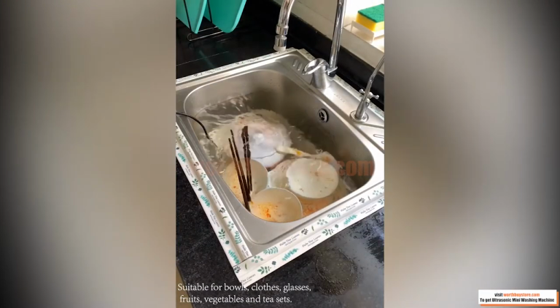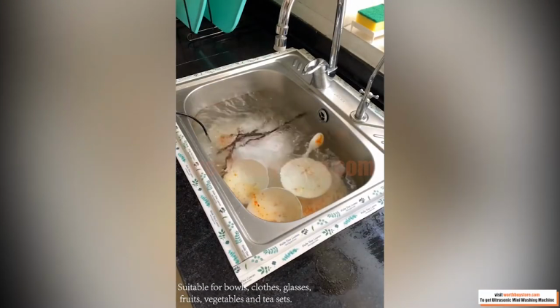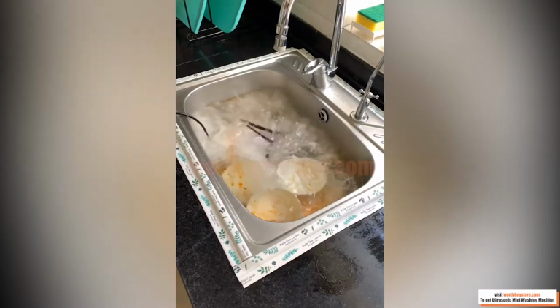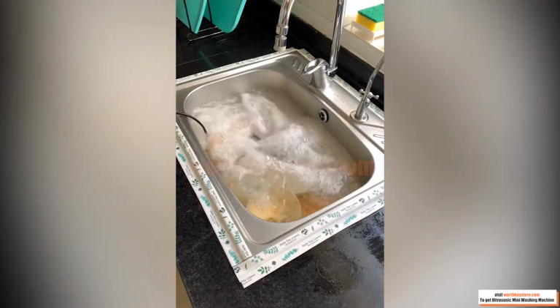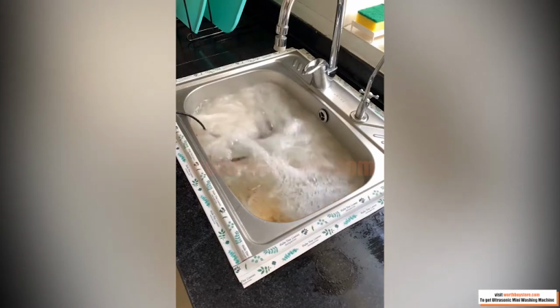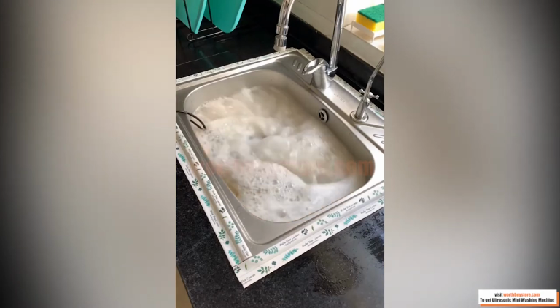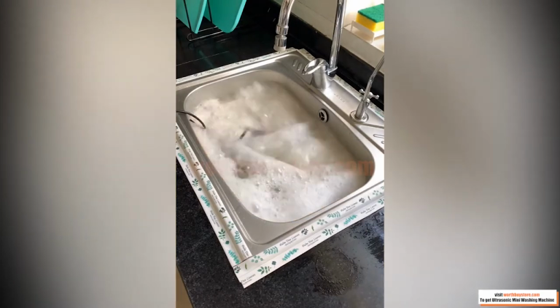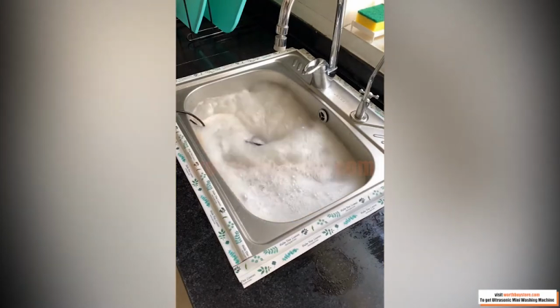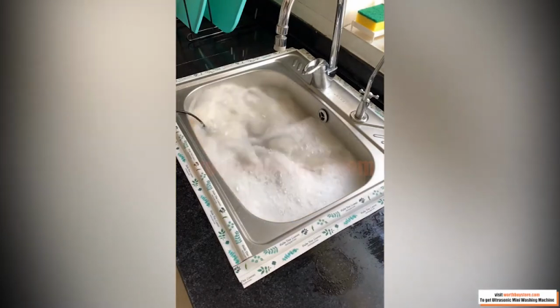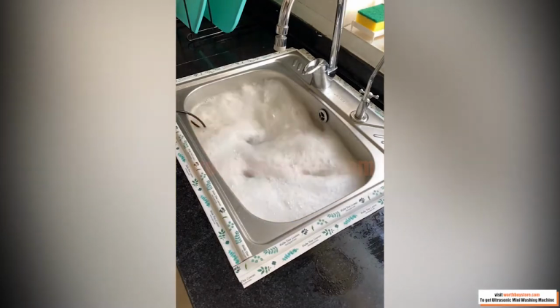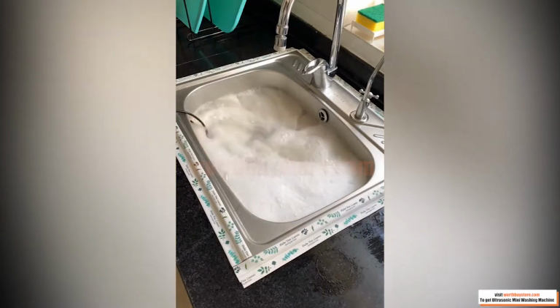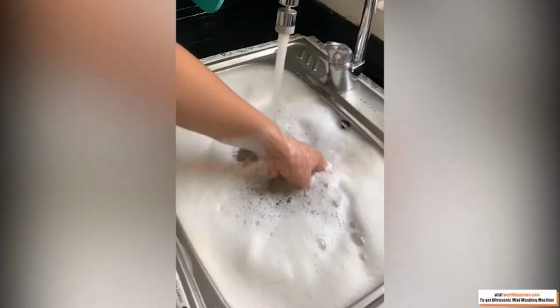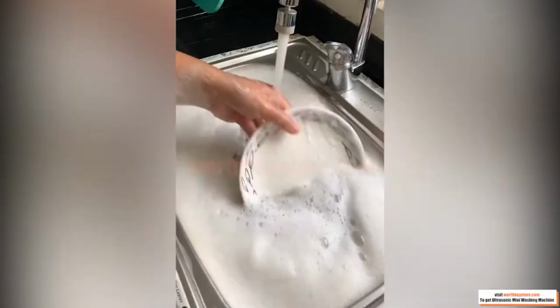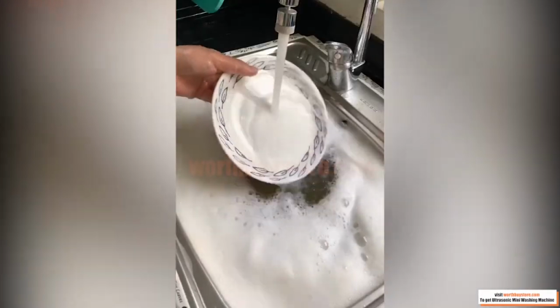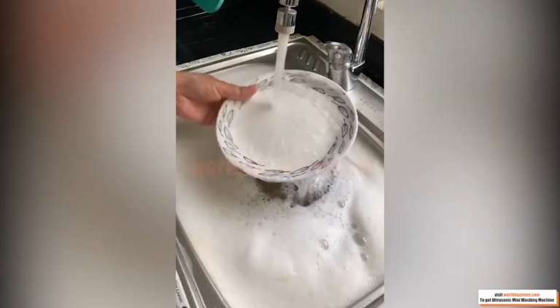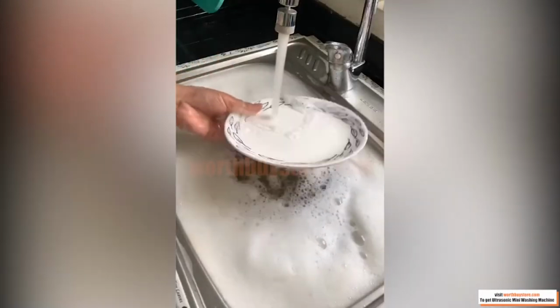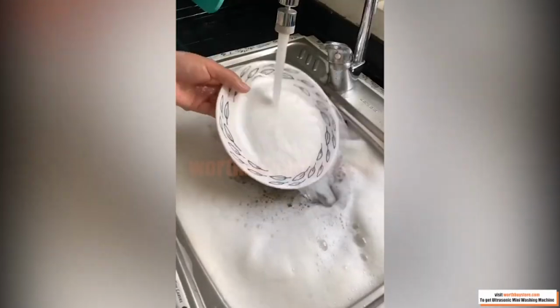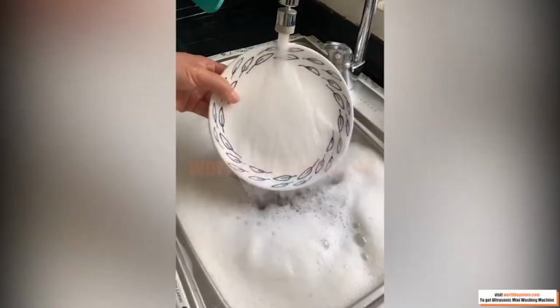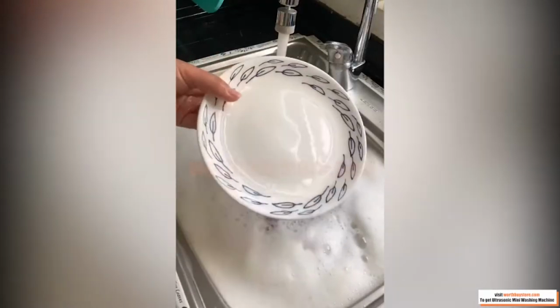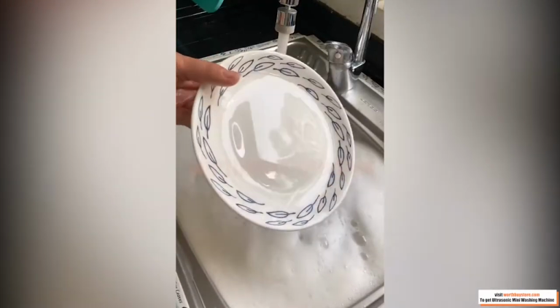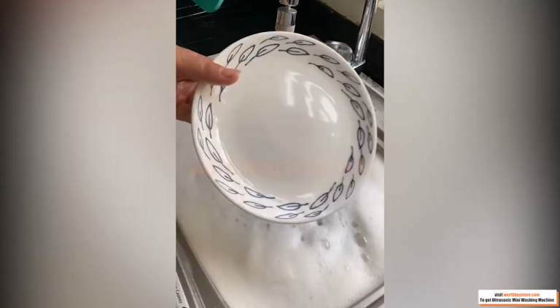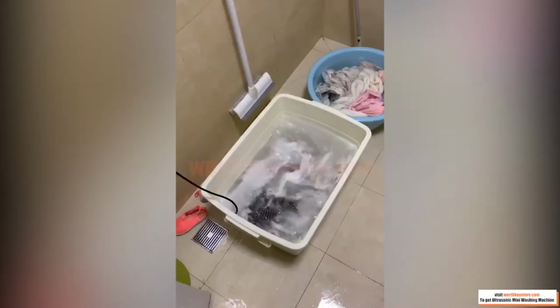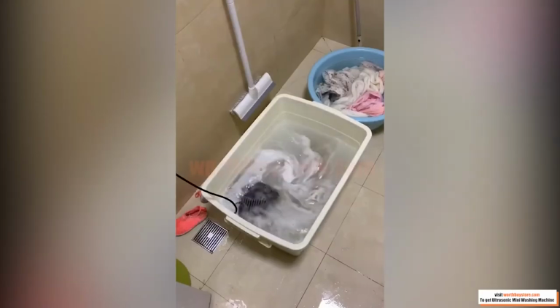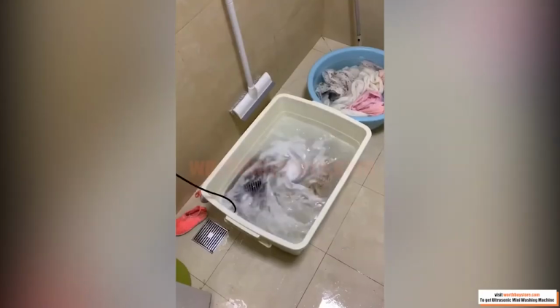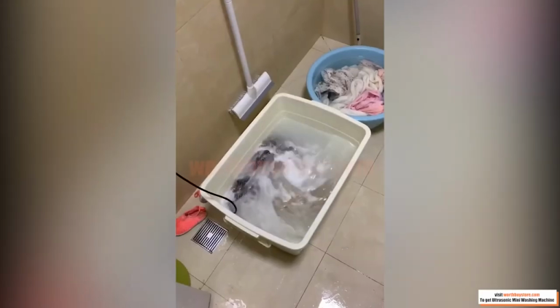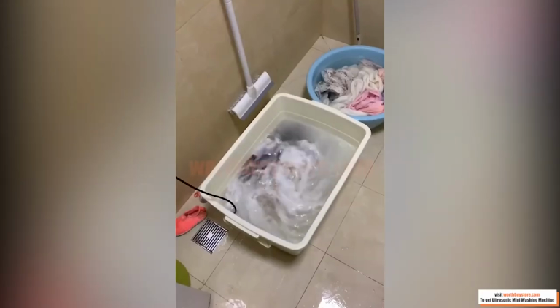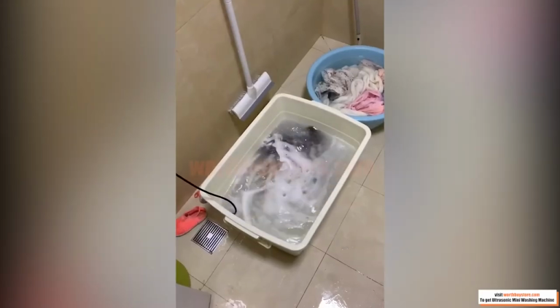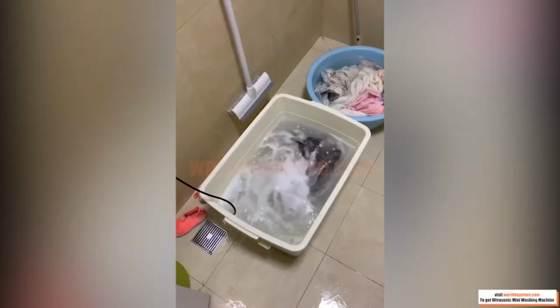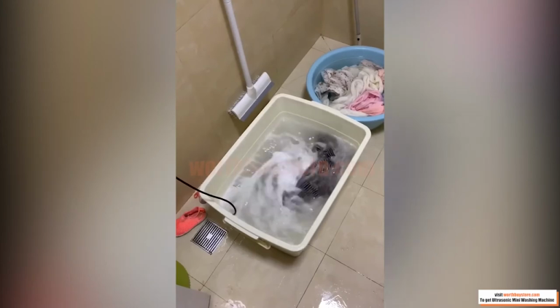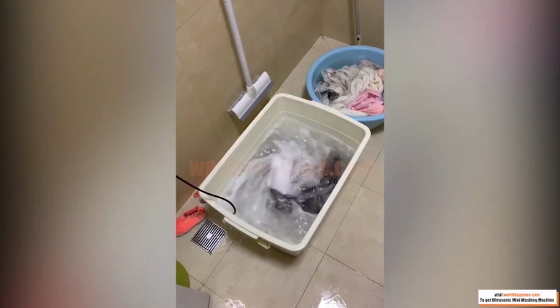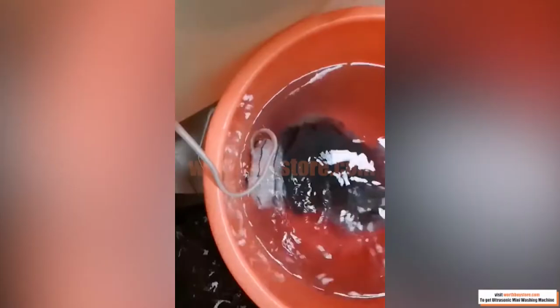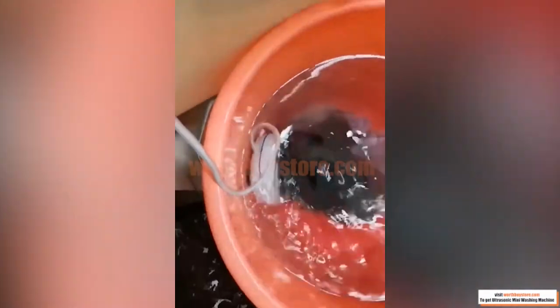These gaps cause stubborn dirt to crack, emulsify, and peel. As a result, cleaning is achieved.